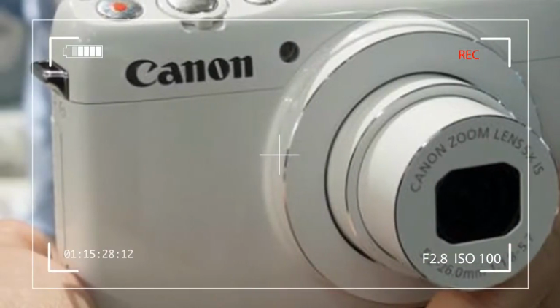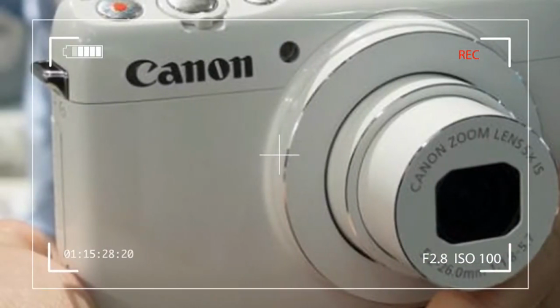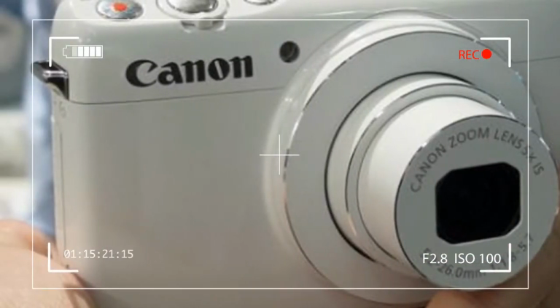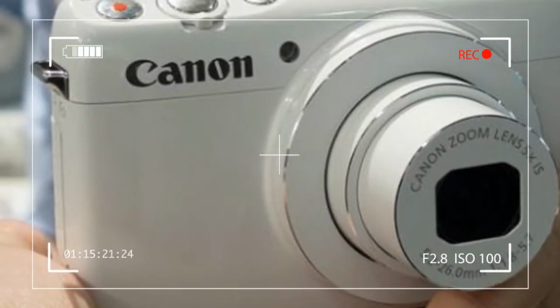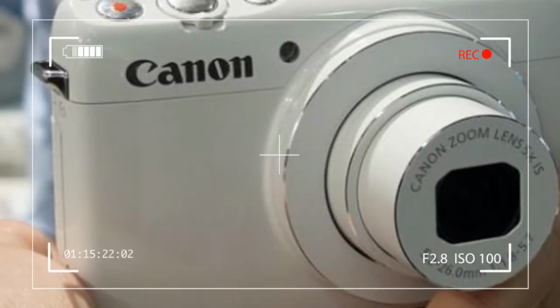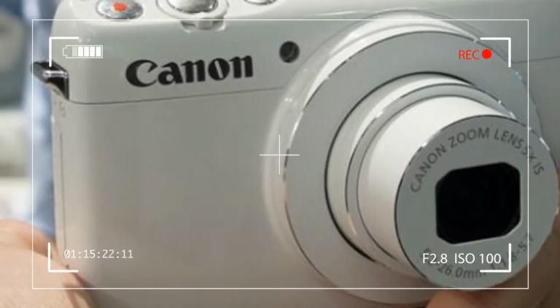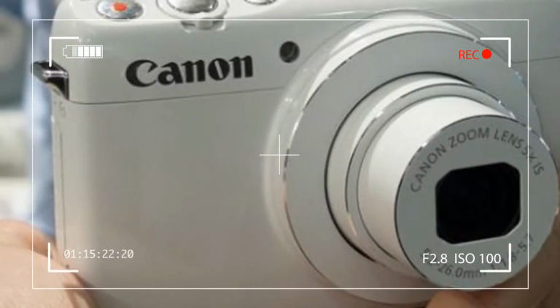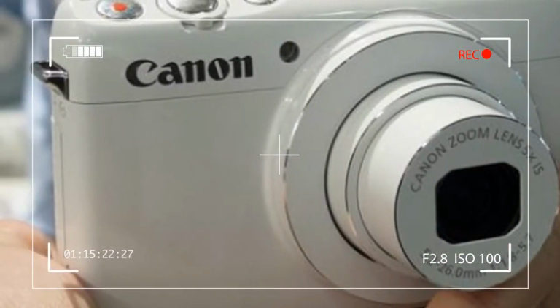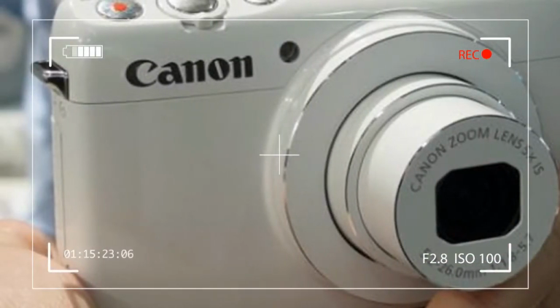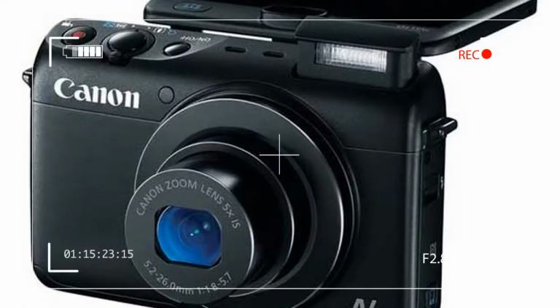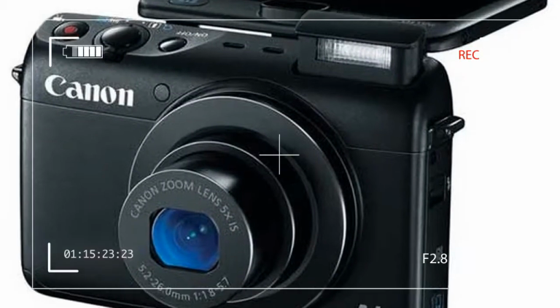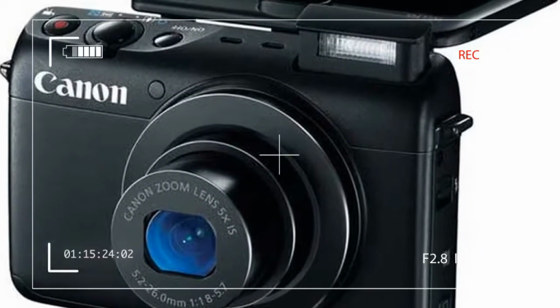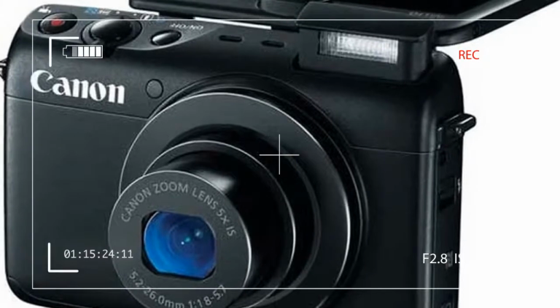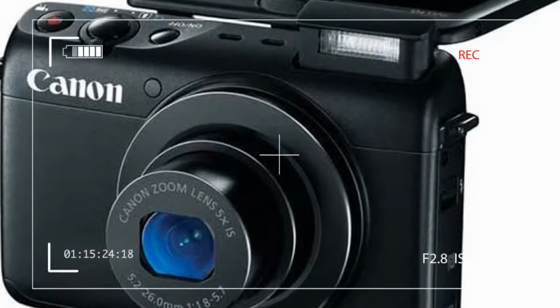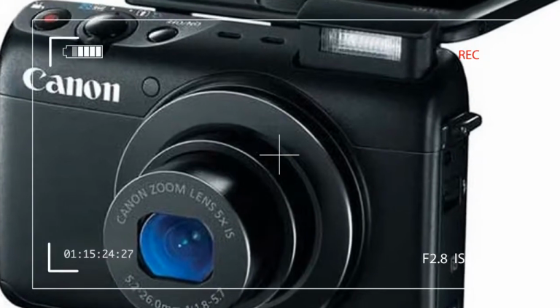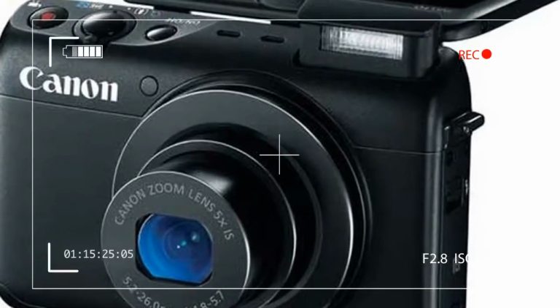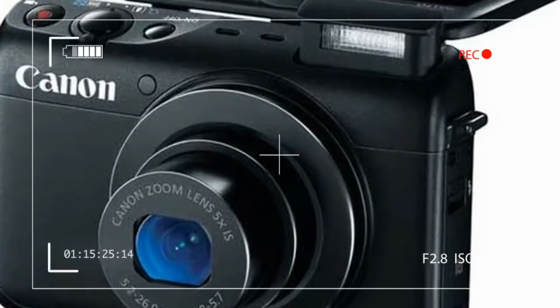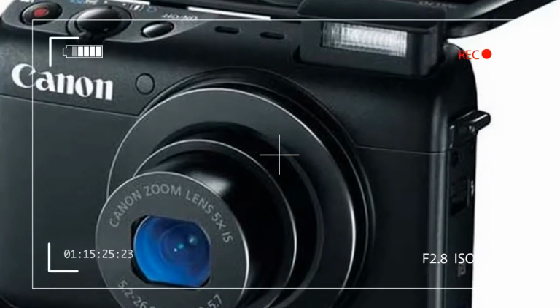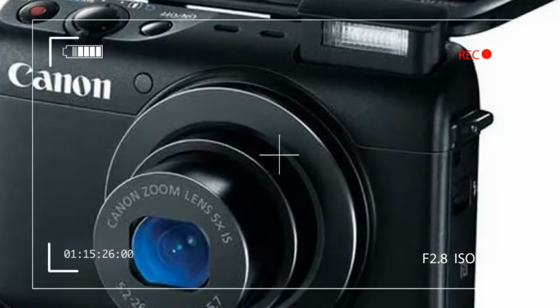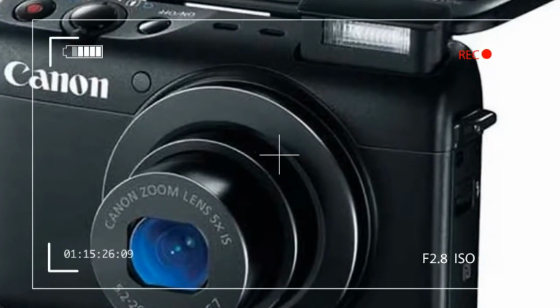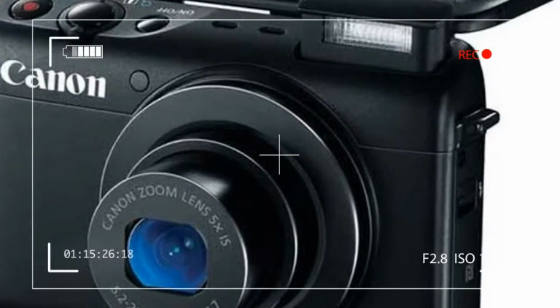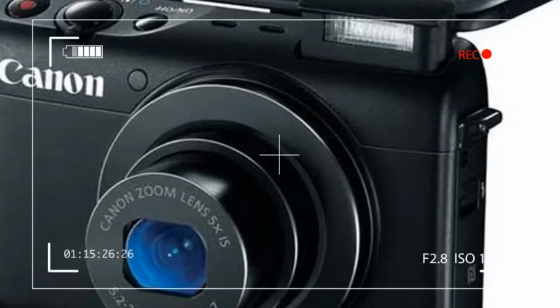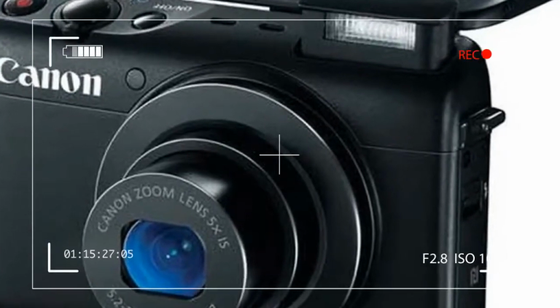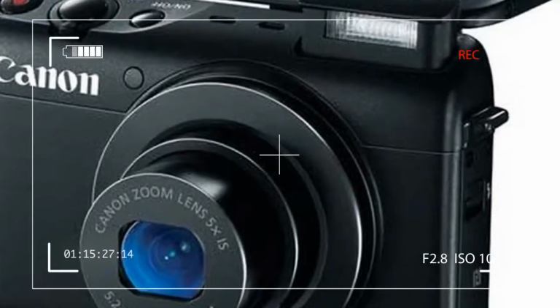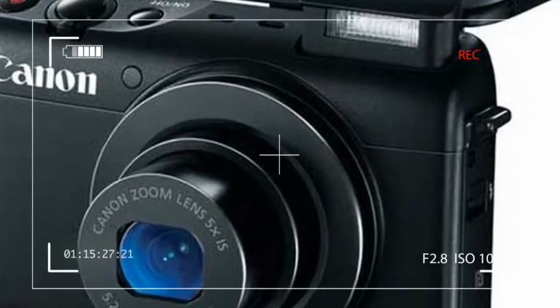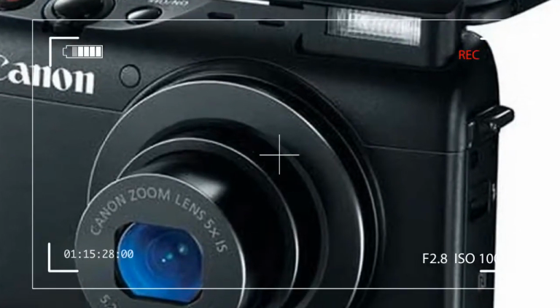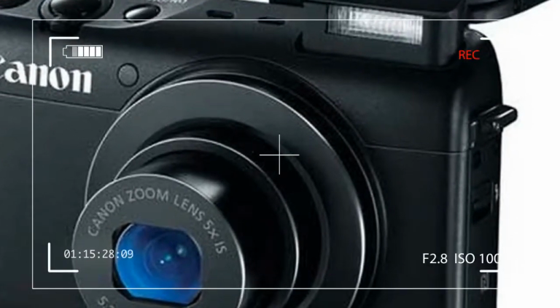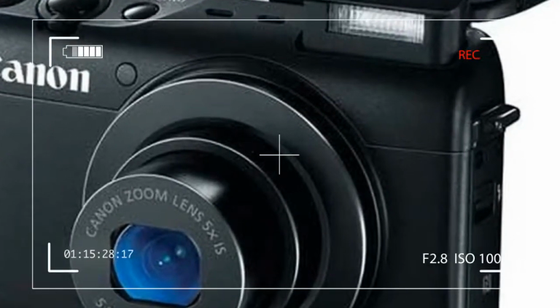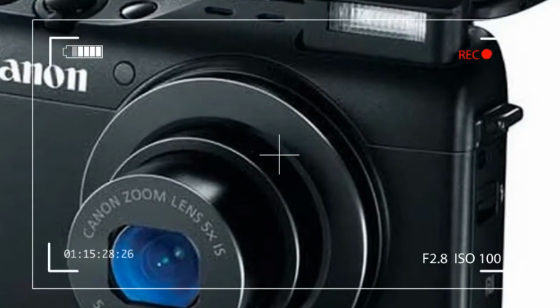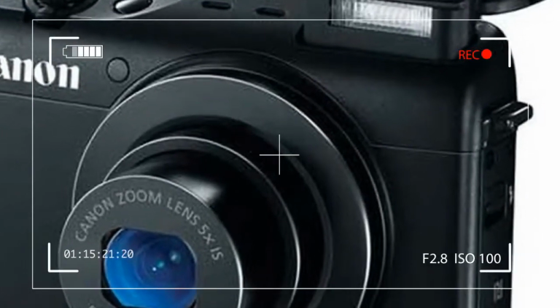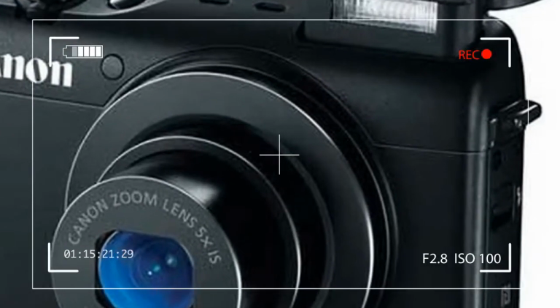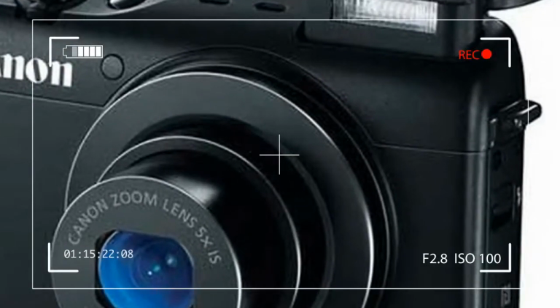One unique feature of this PowerShot is the rear-facing camera, located just above the LCD on the back. It could be mistaken for a viewfinder.